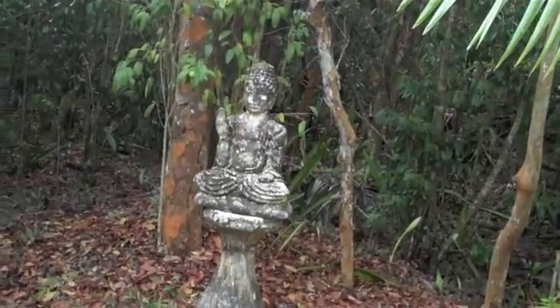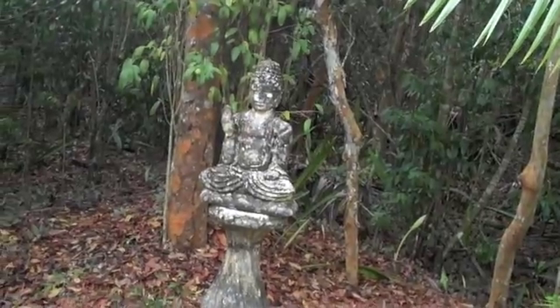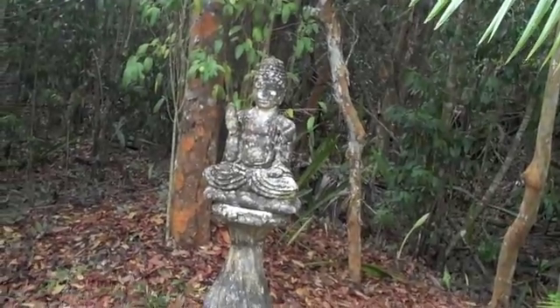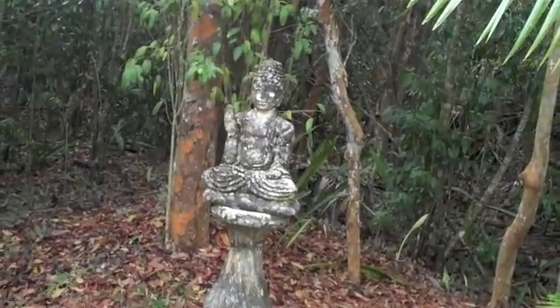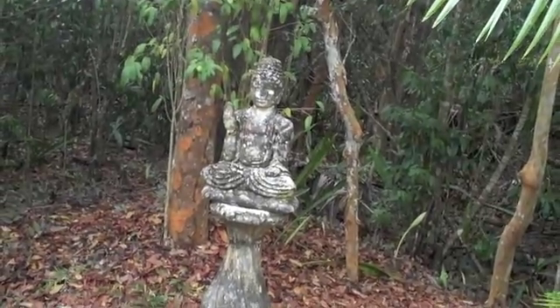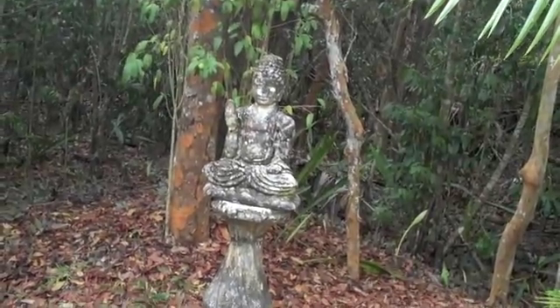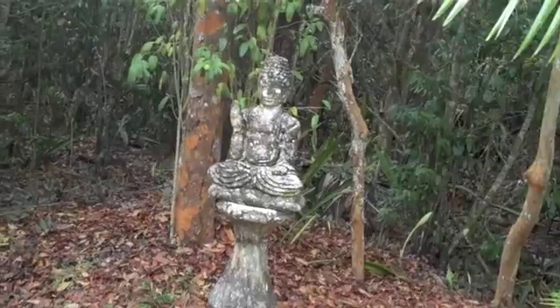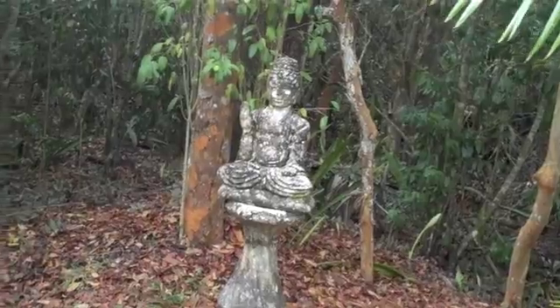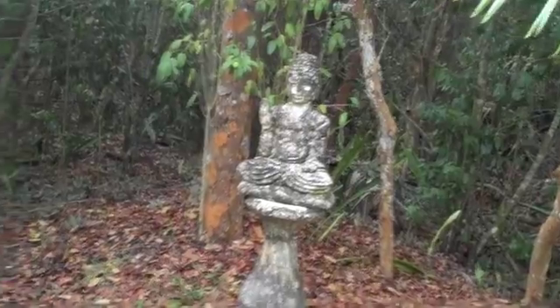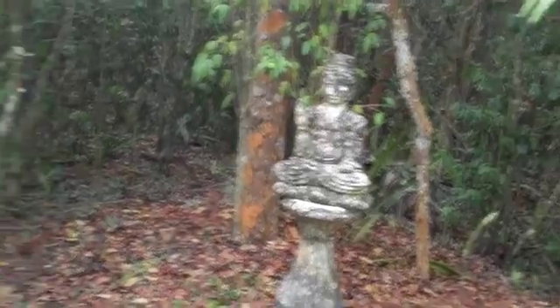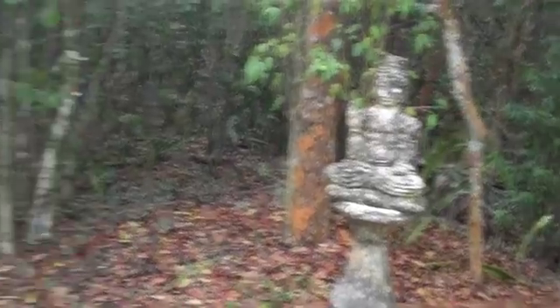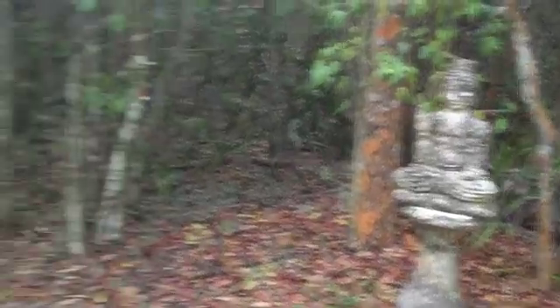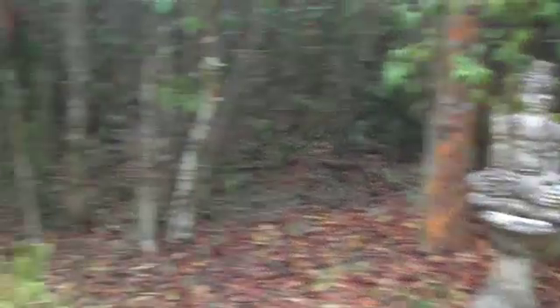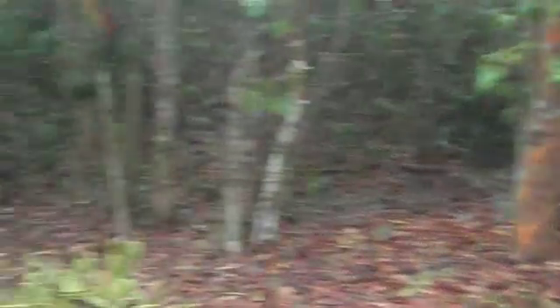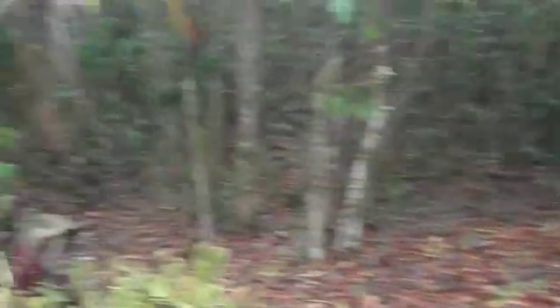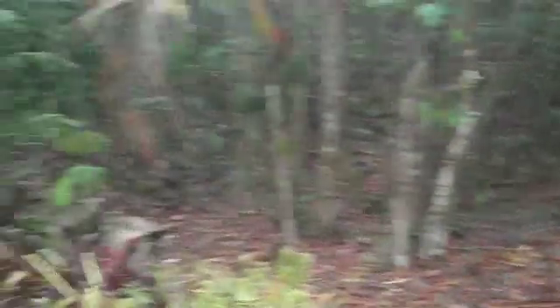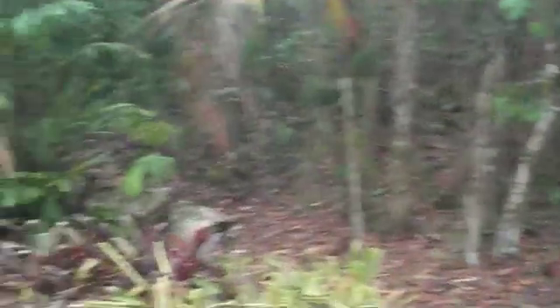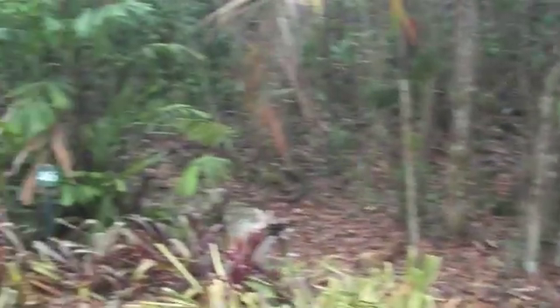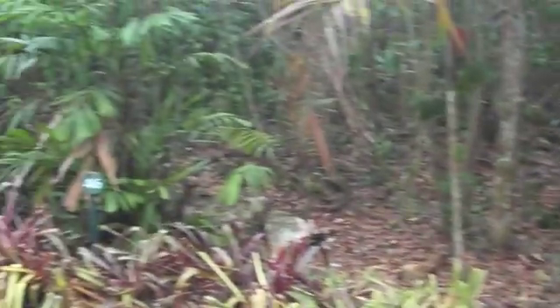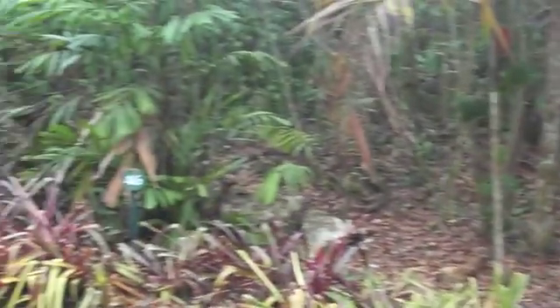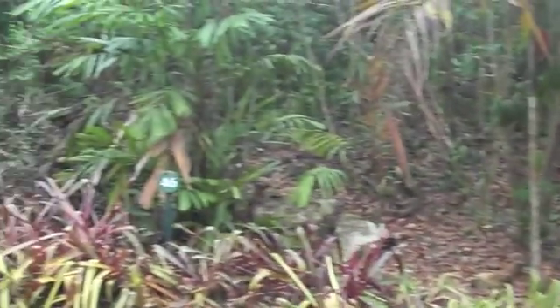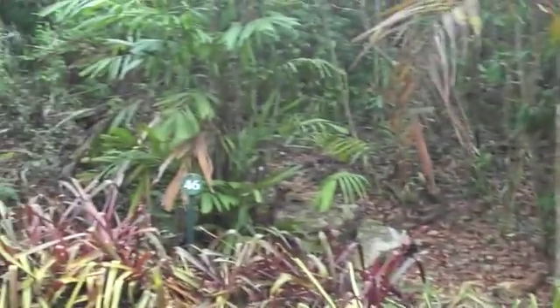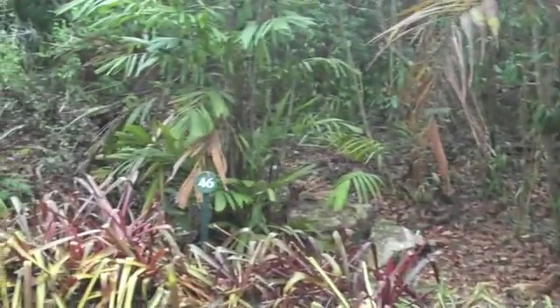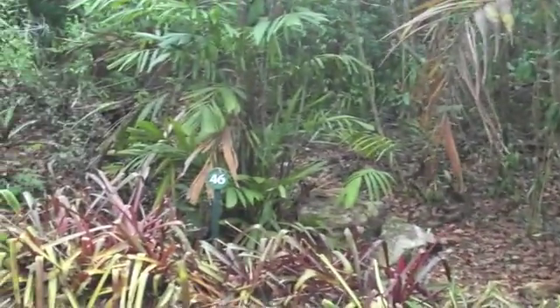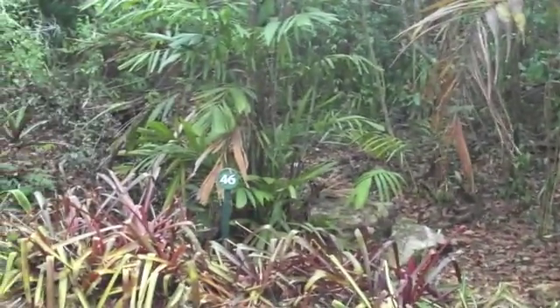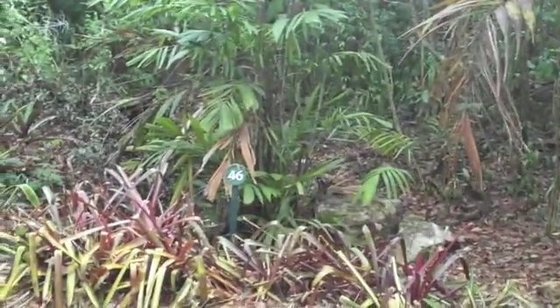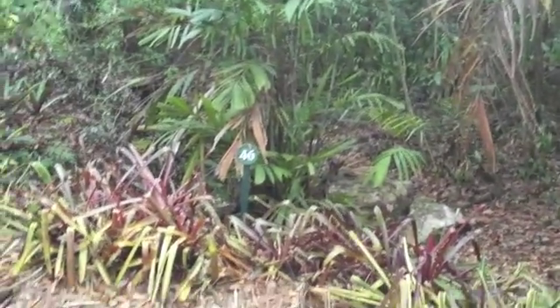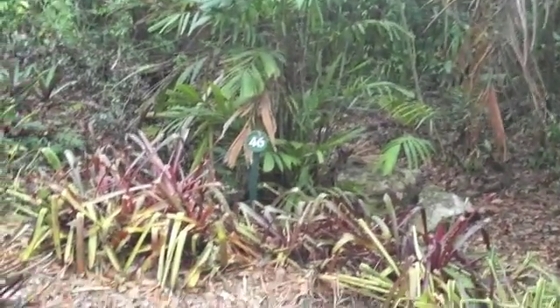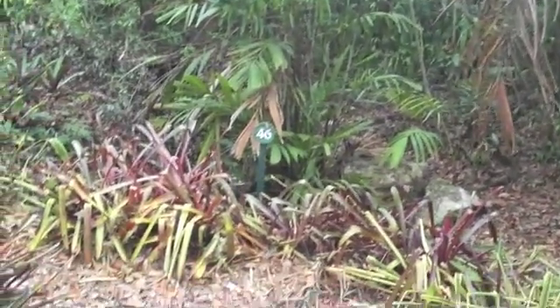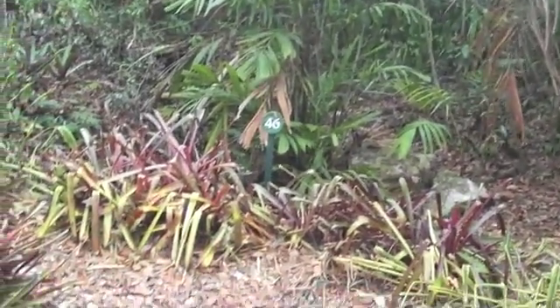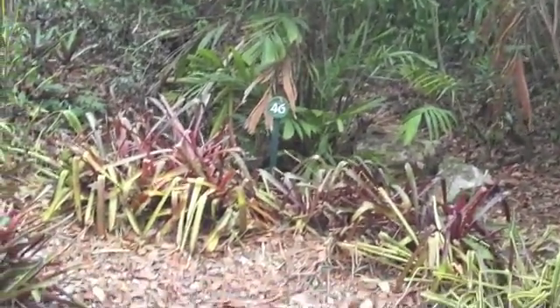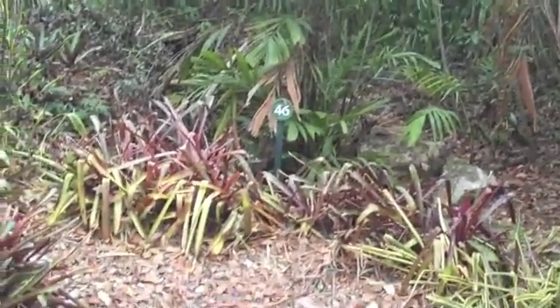The Buddha has been cleaned. It looks really nice and can be seen clearly now.